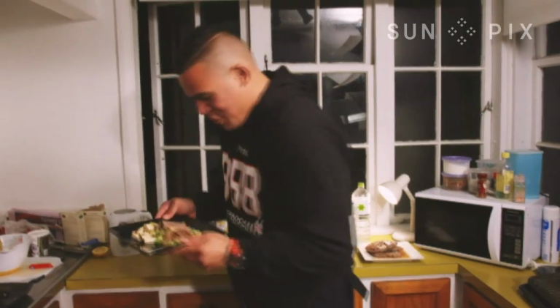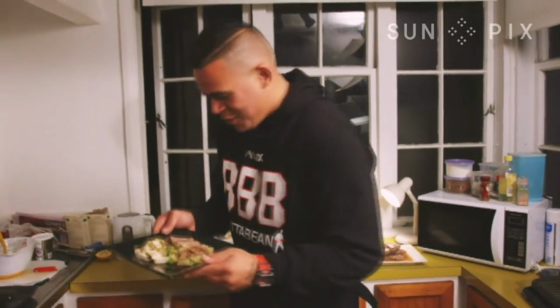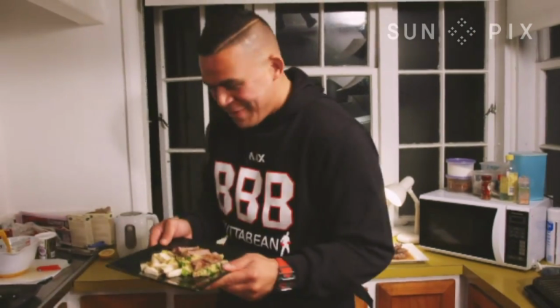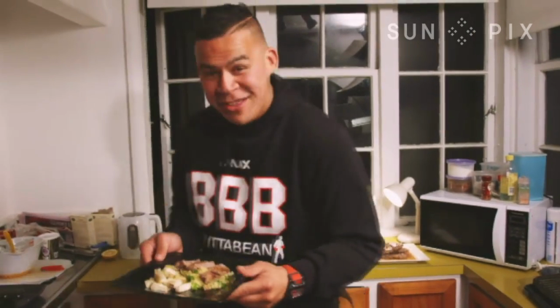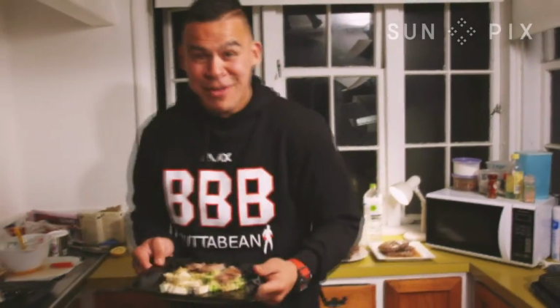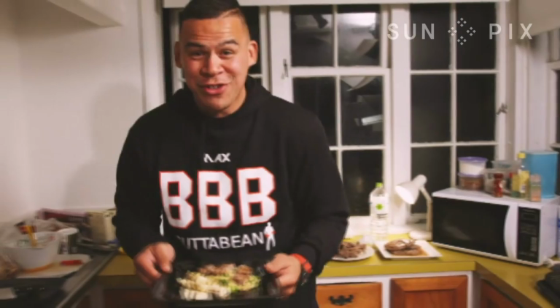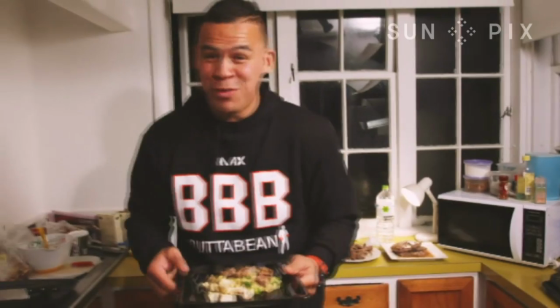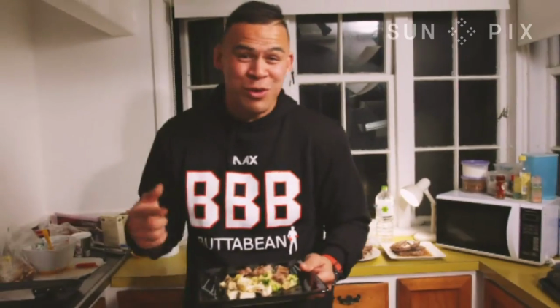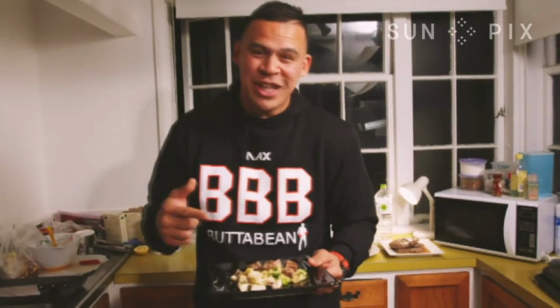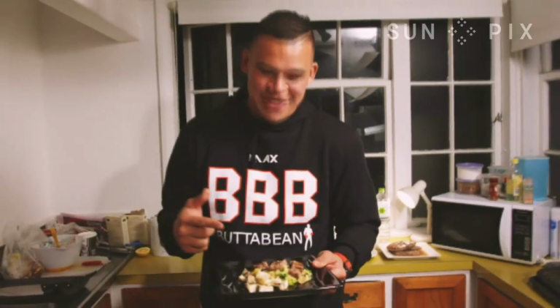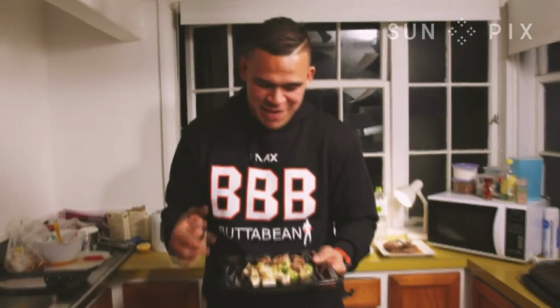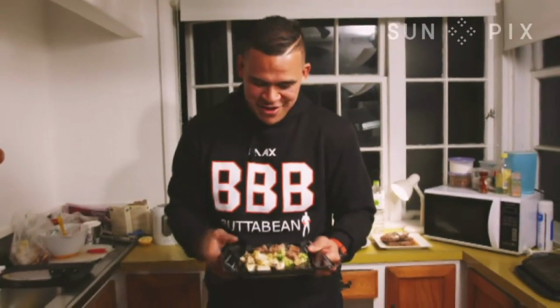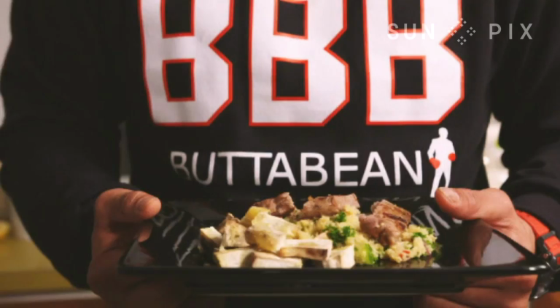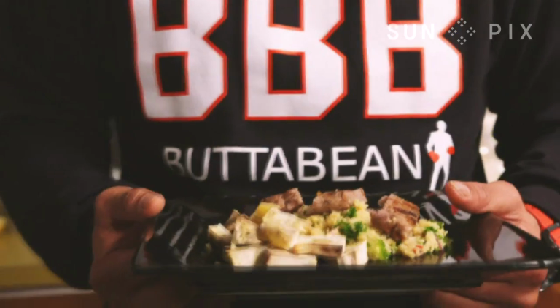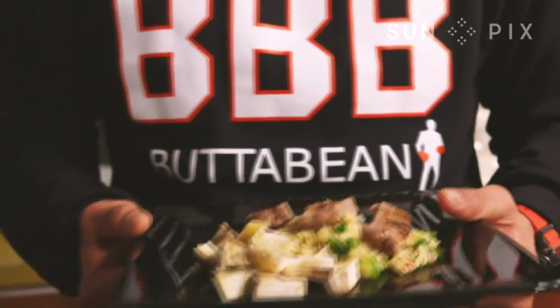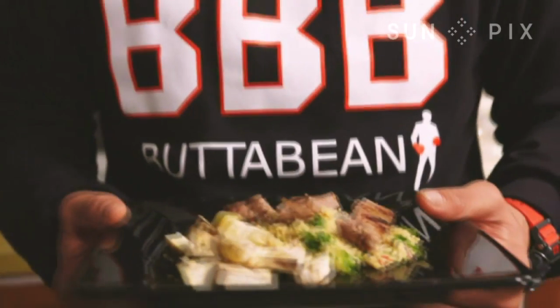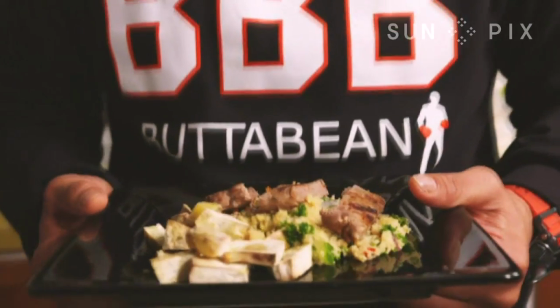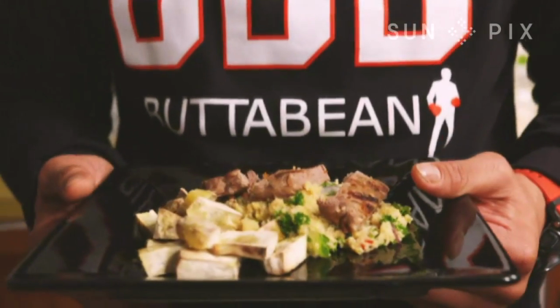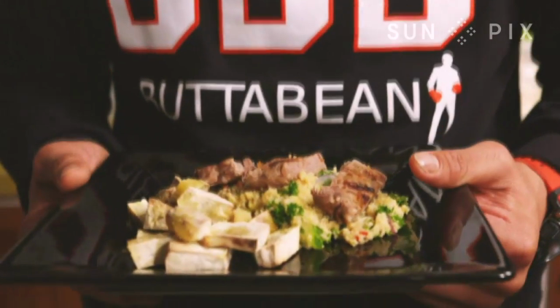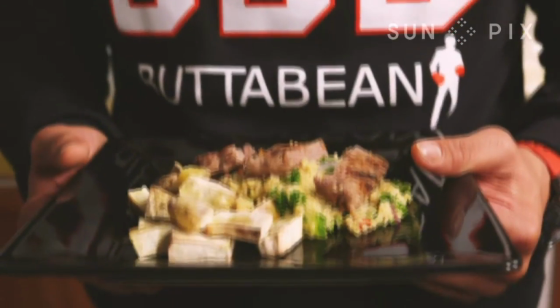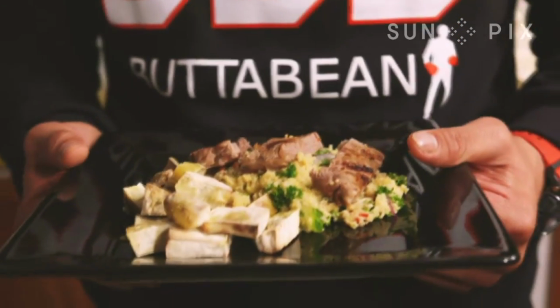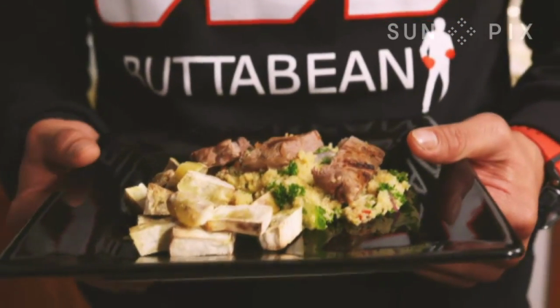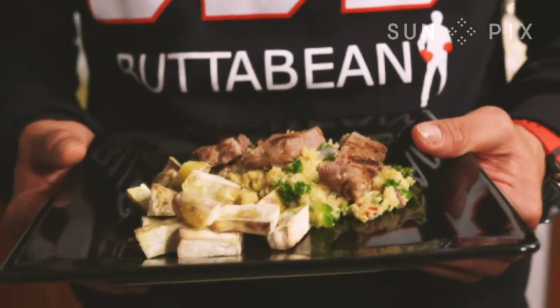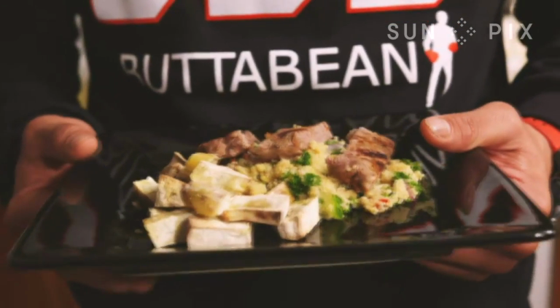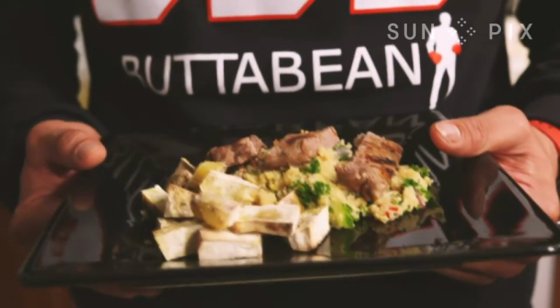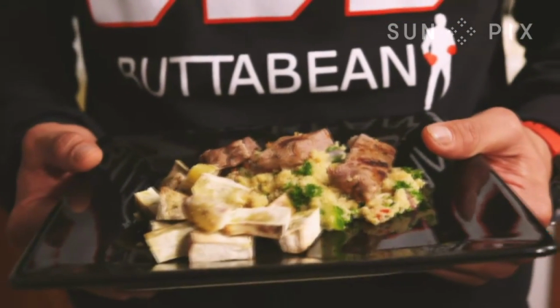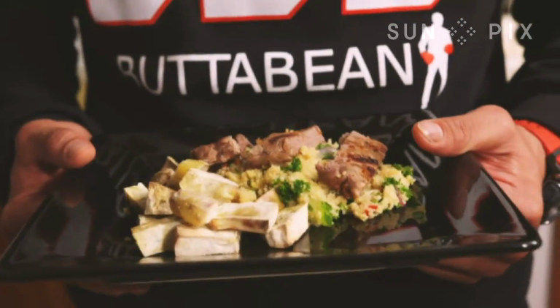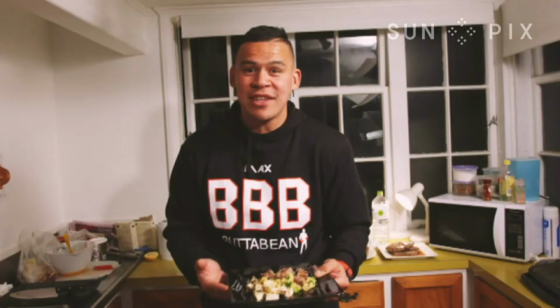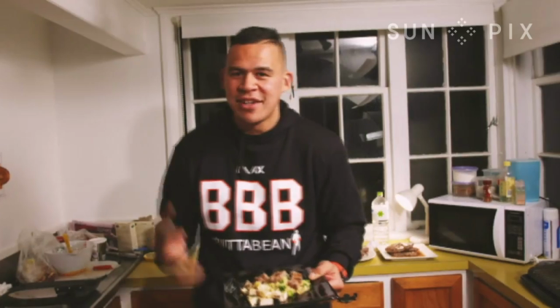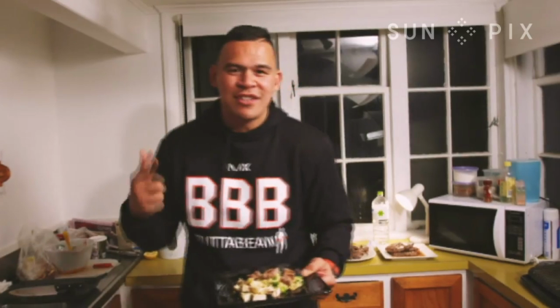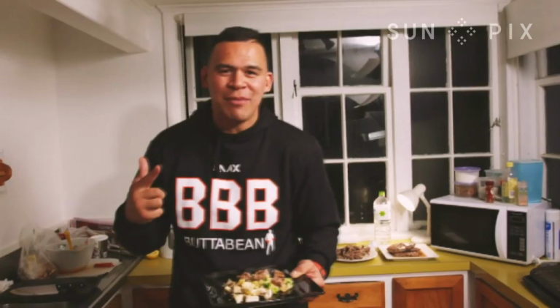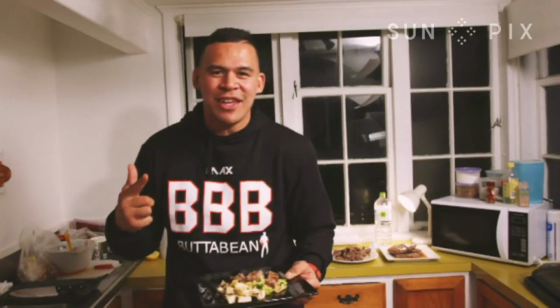Oh man, this smells good. We're all done team. This is a really simple, healthy meal. It's really cheap and easy. Time to eat.